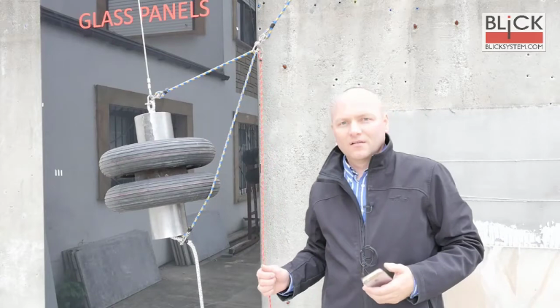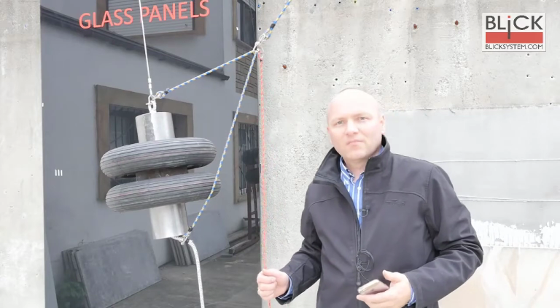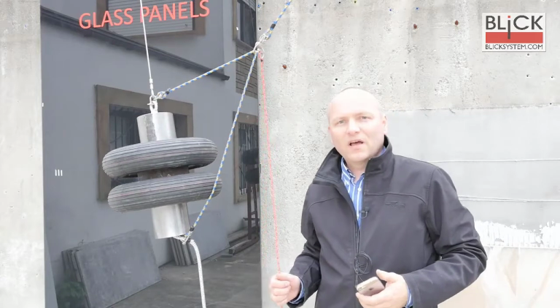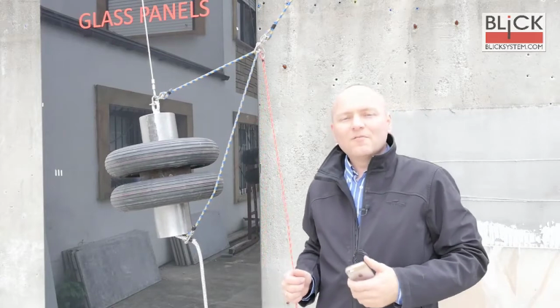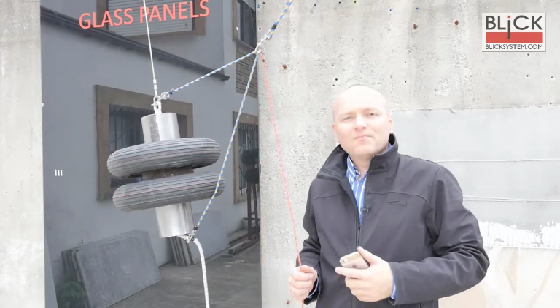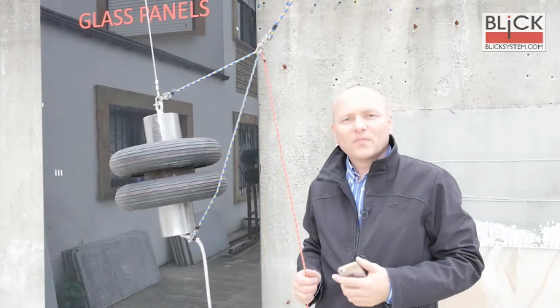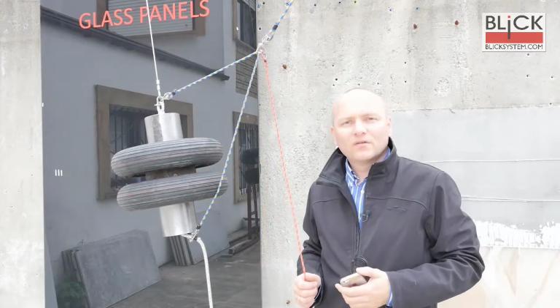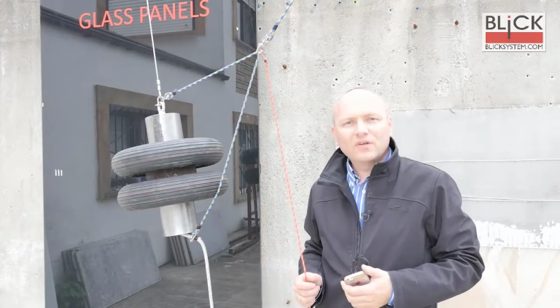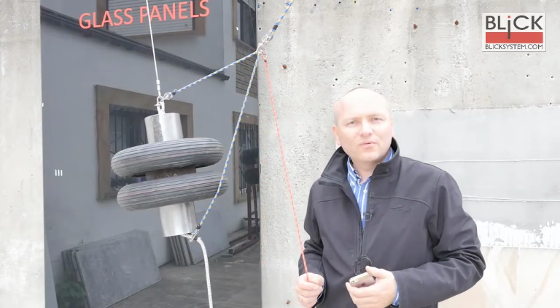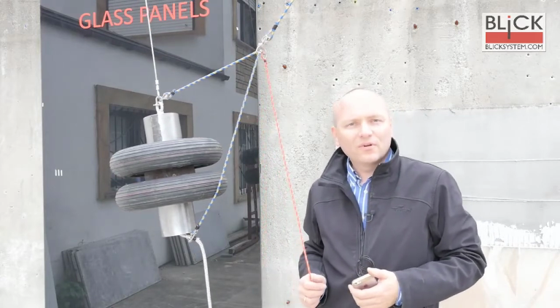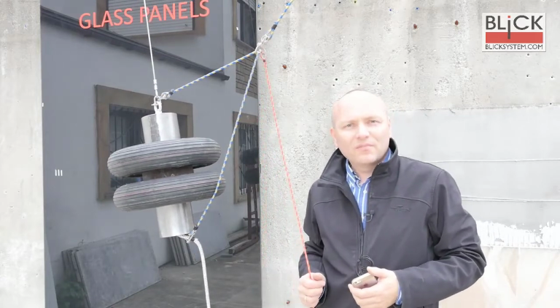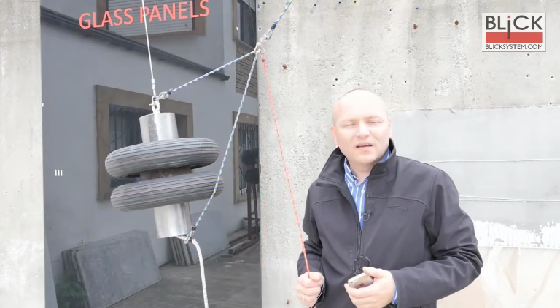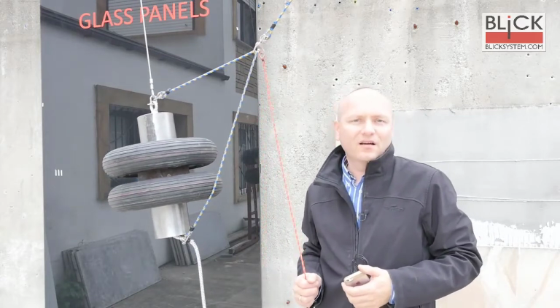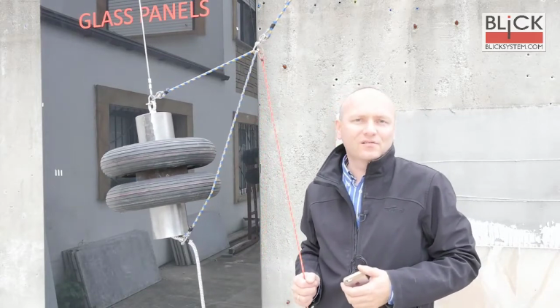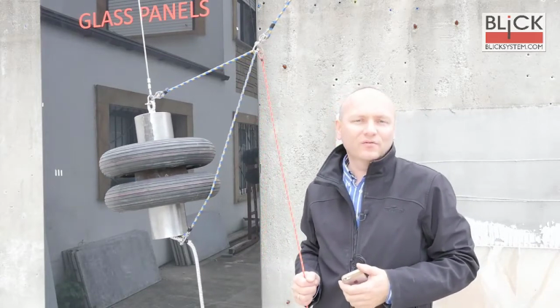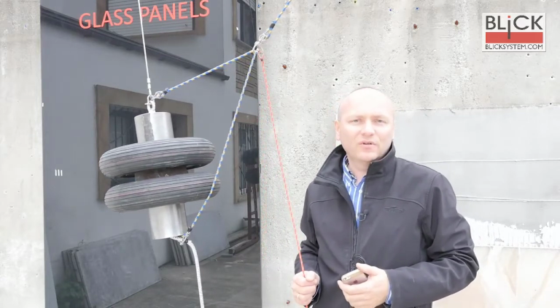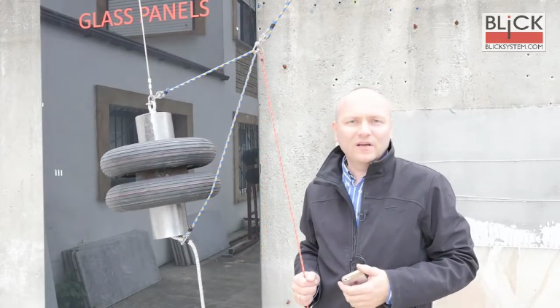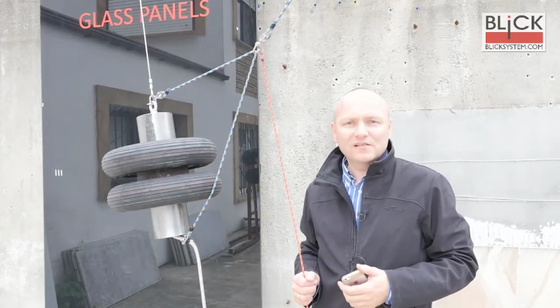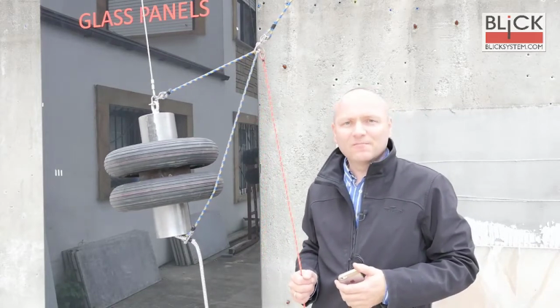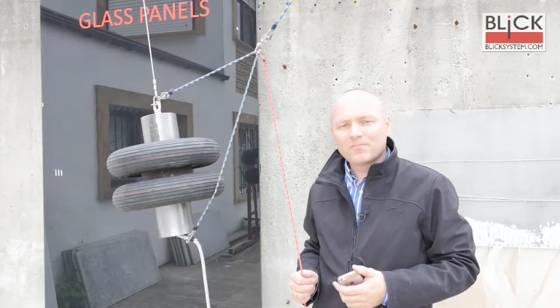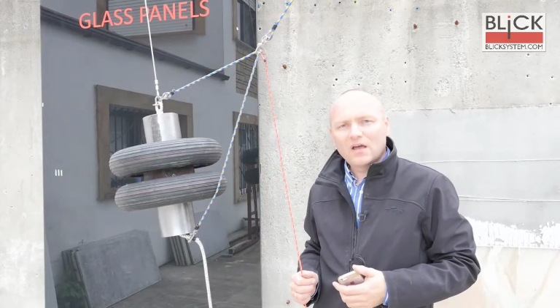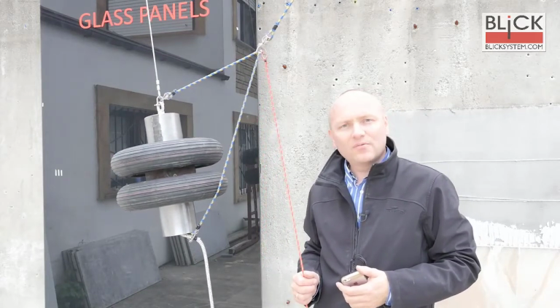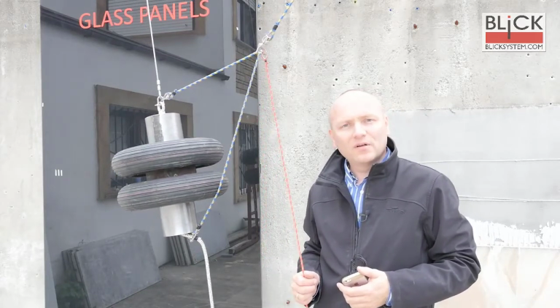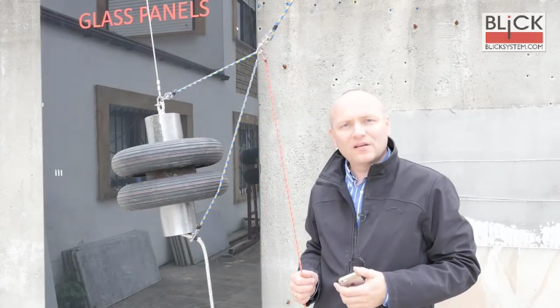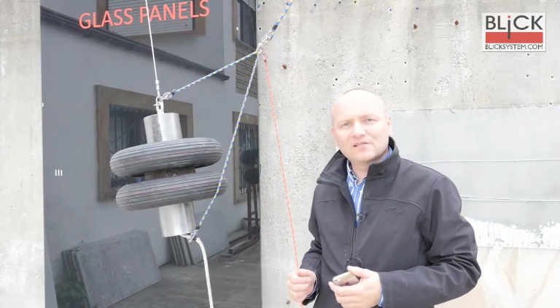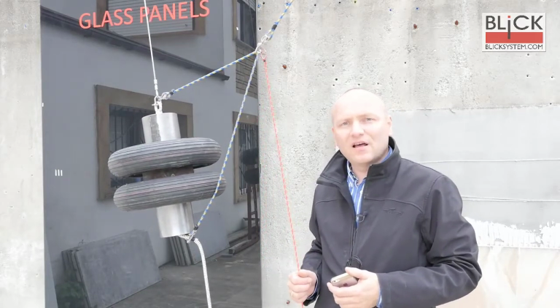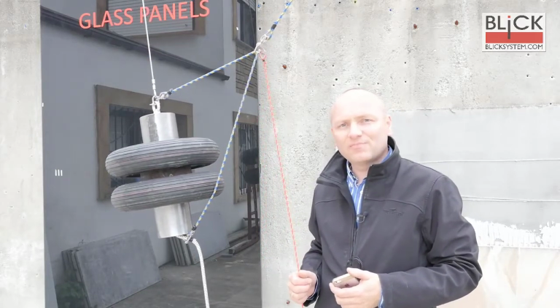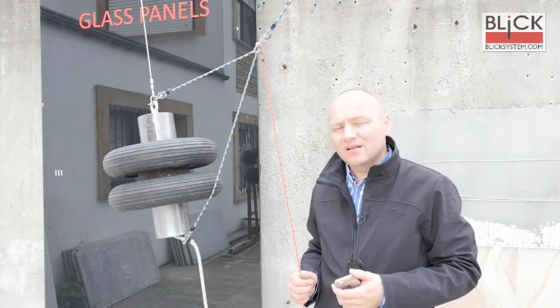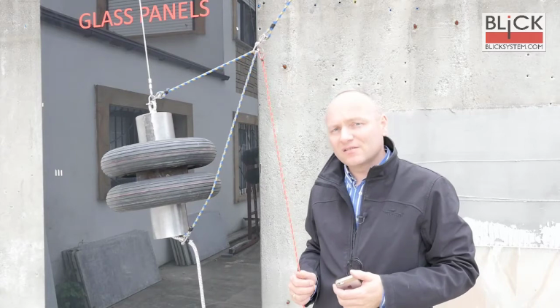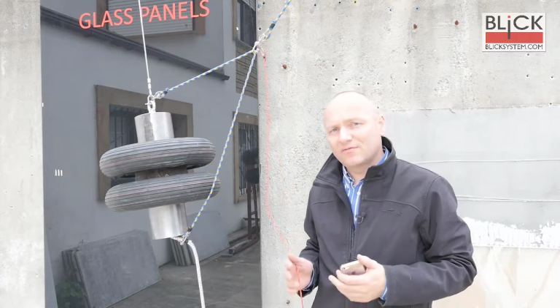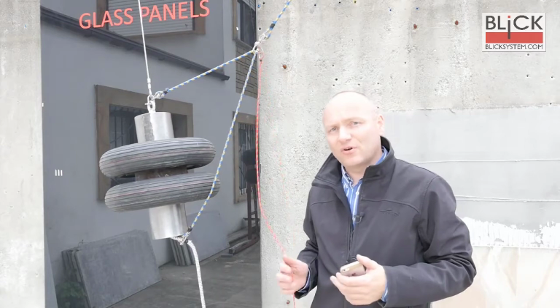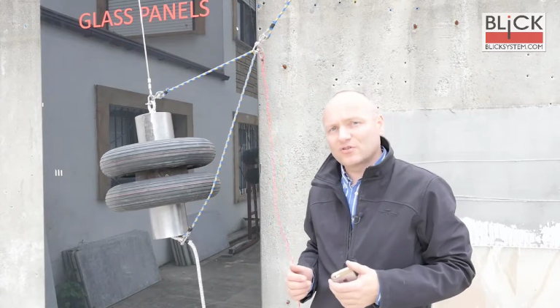Hello, today we will make a soft body test, and we will test glass panels with Roche.